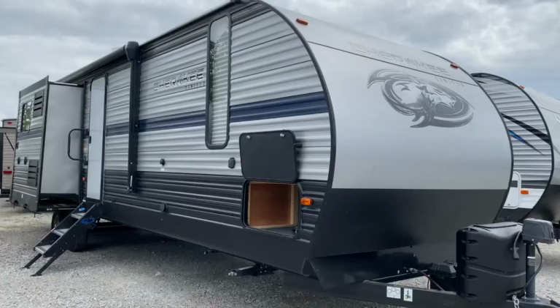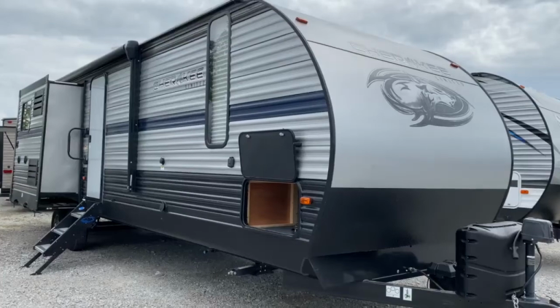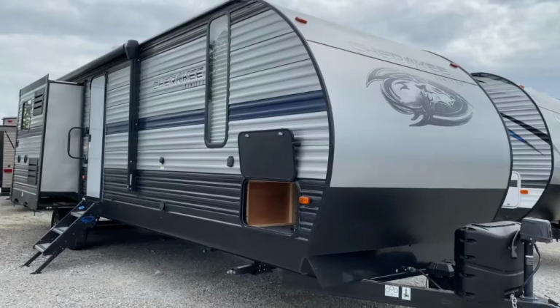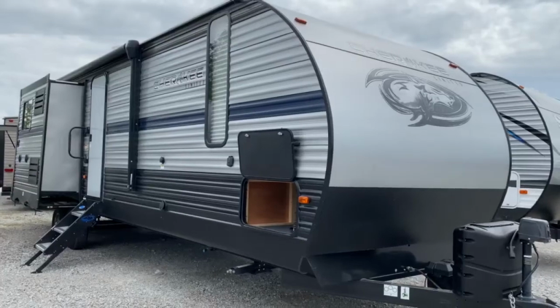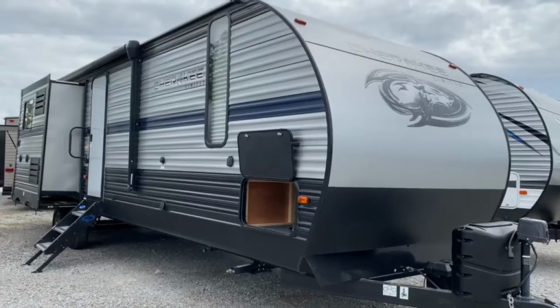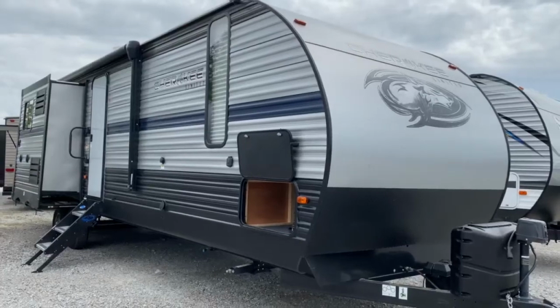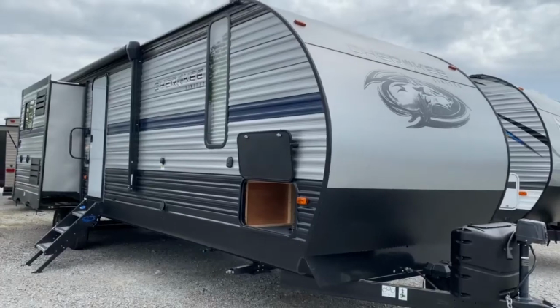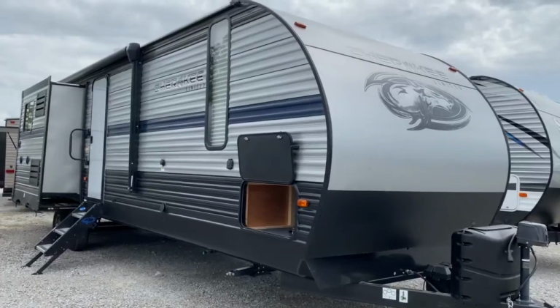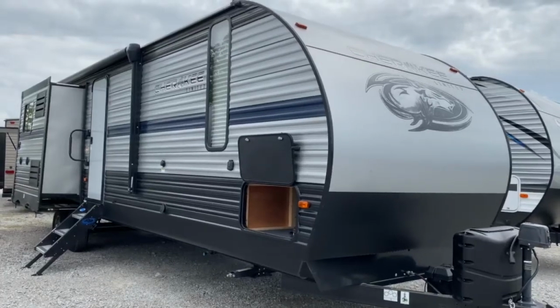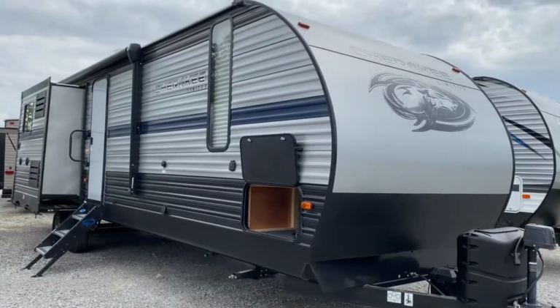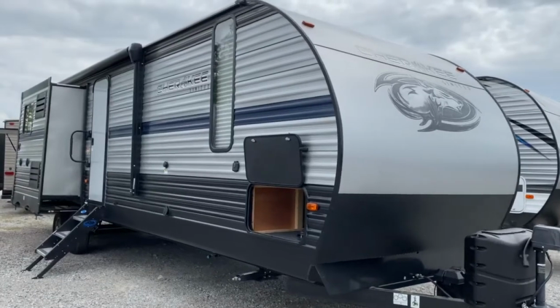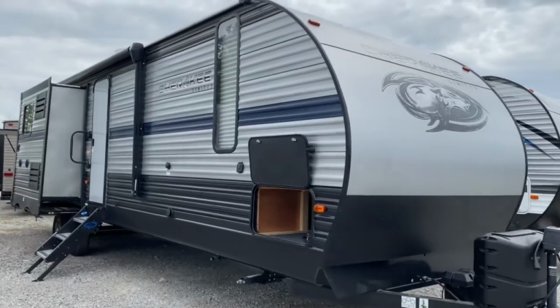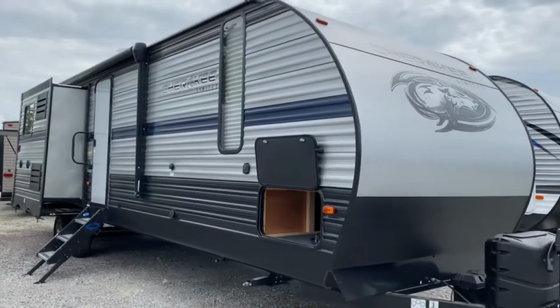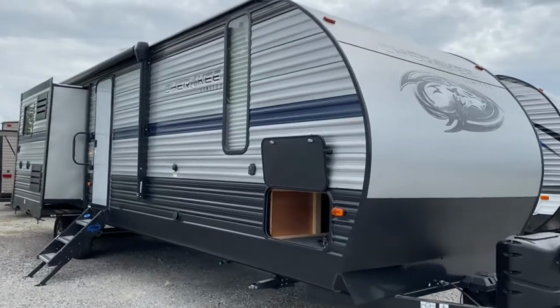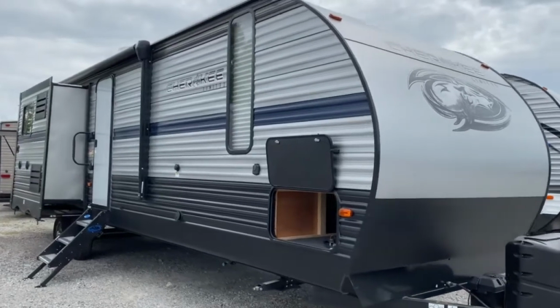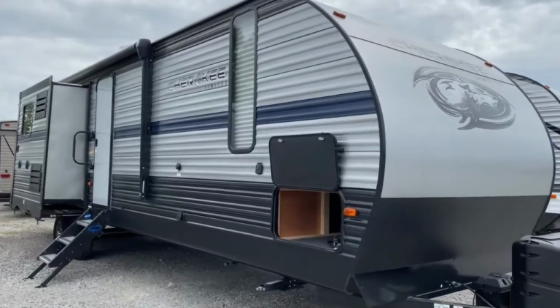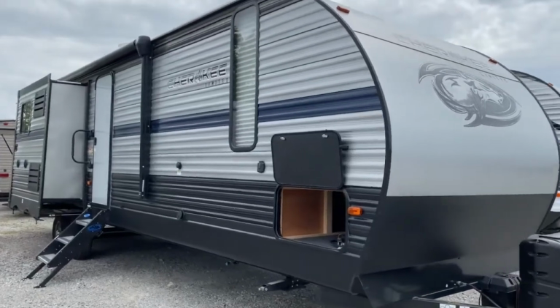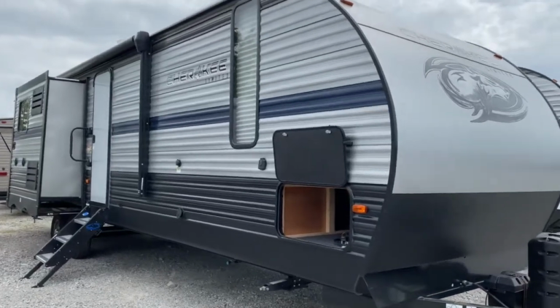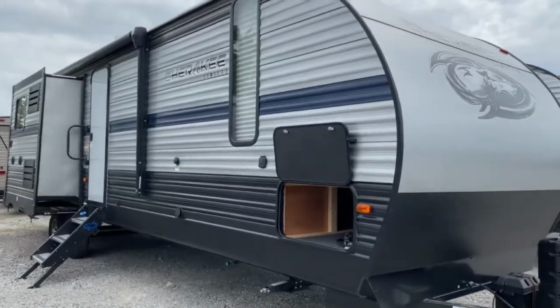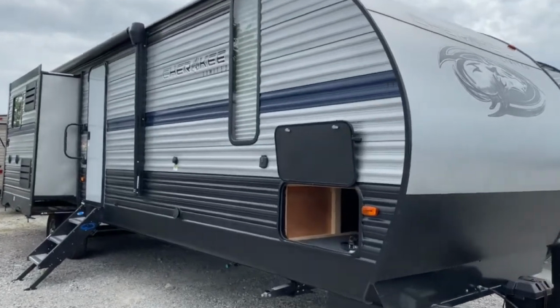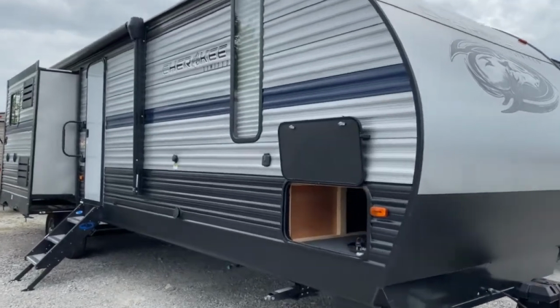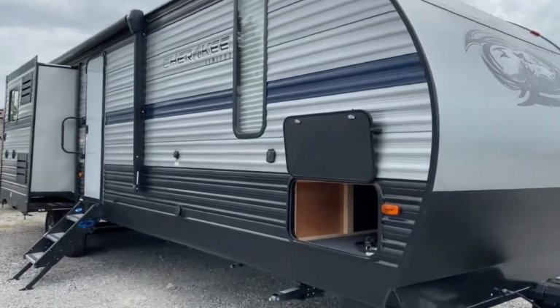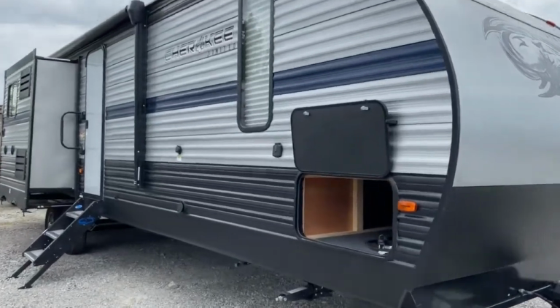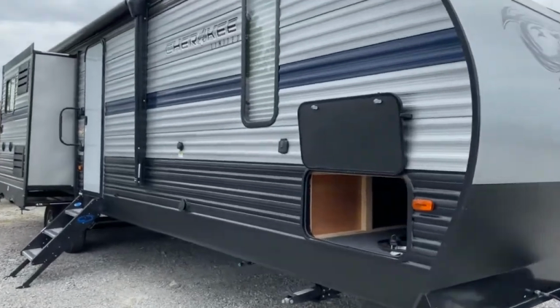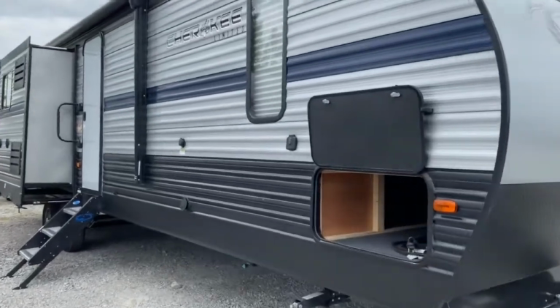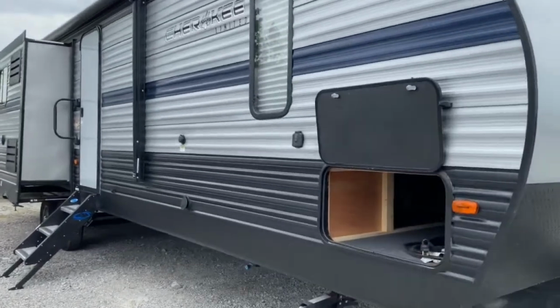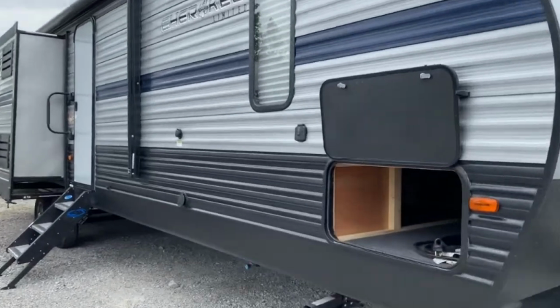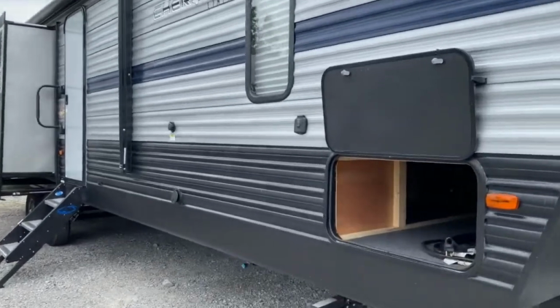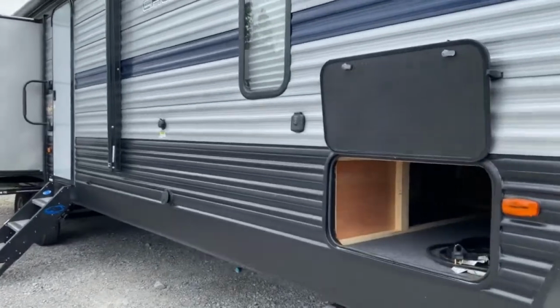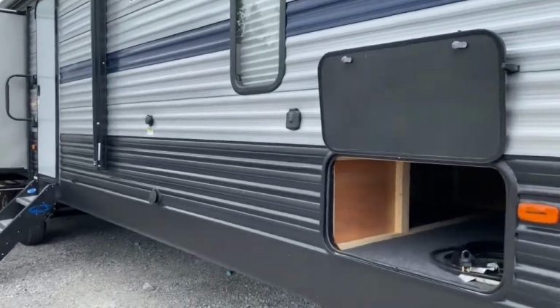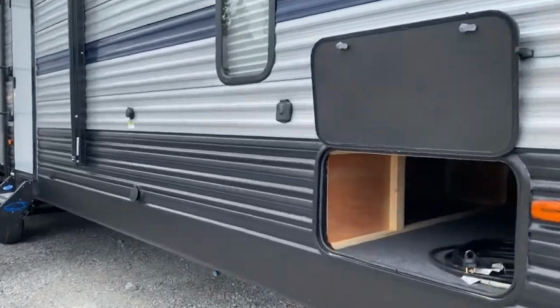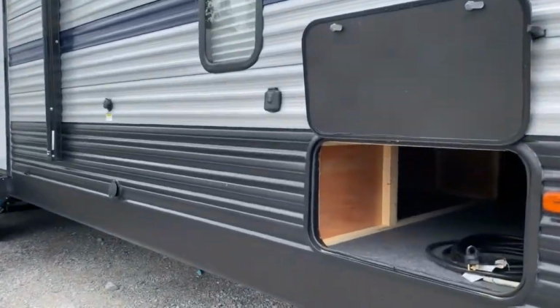Welcome to Tri-State RV. Today we're going to take a look at the 2019 Cherokee 304 B-H.